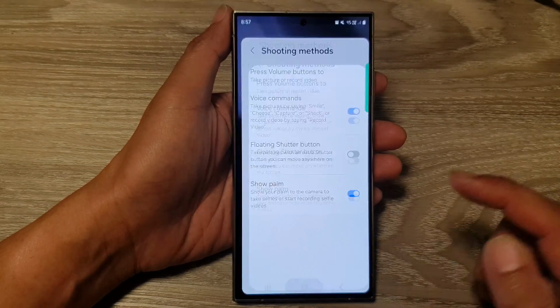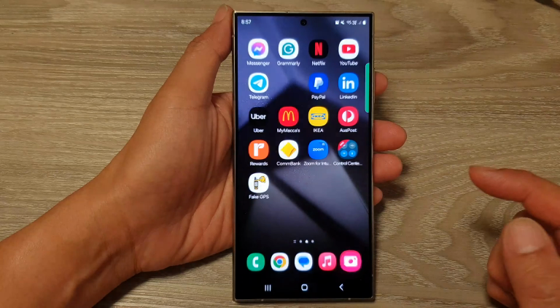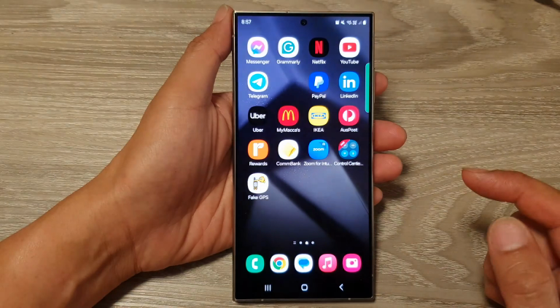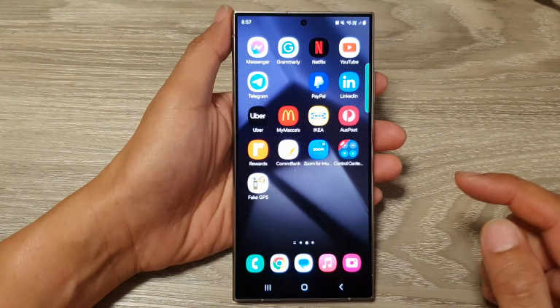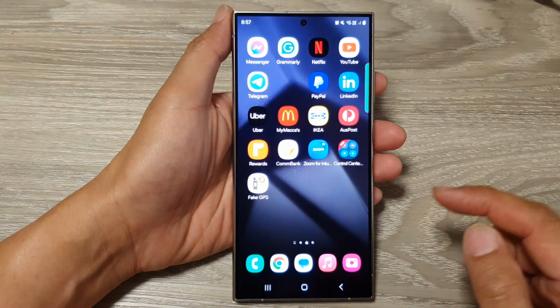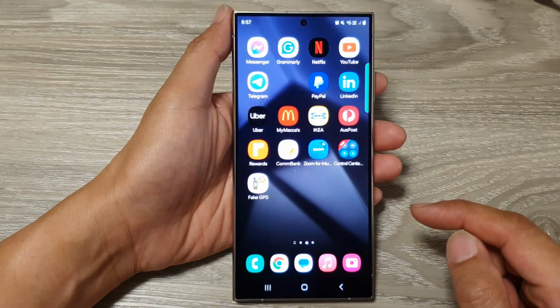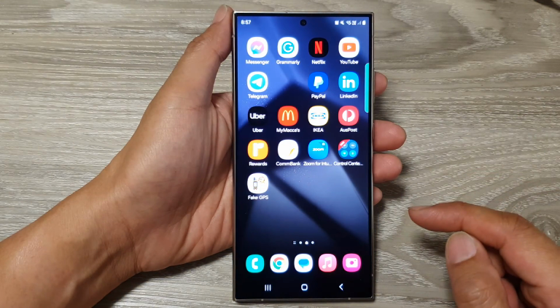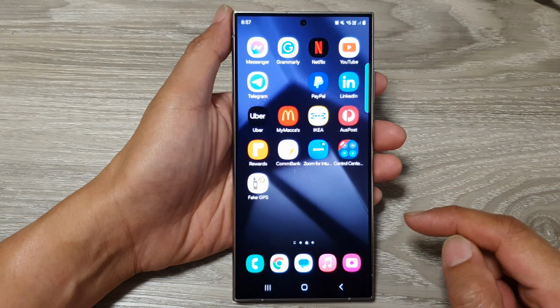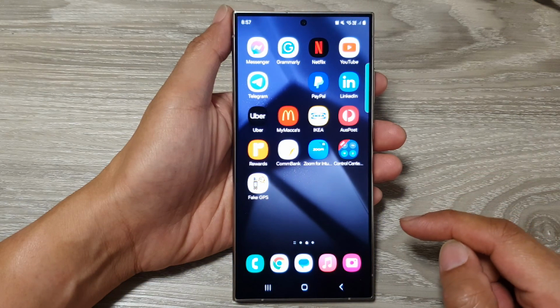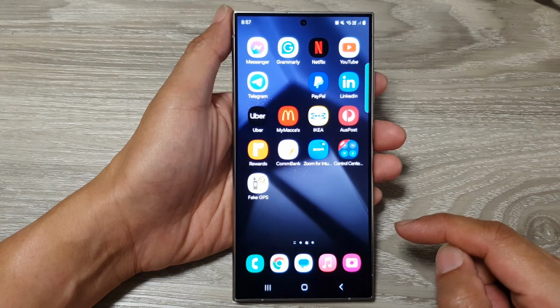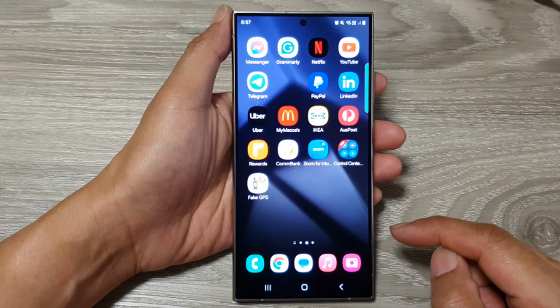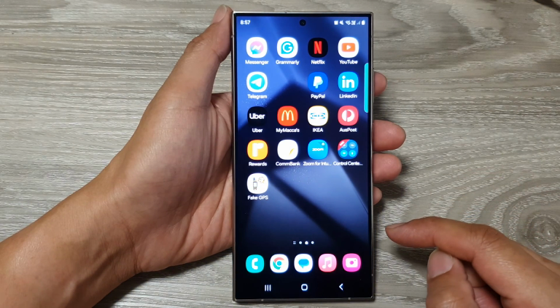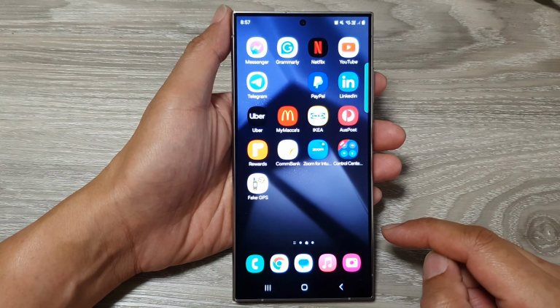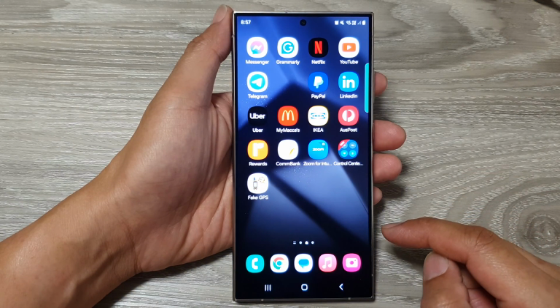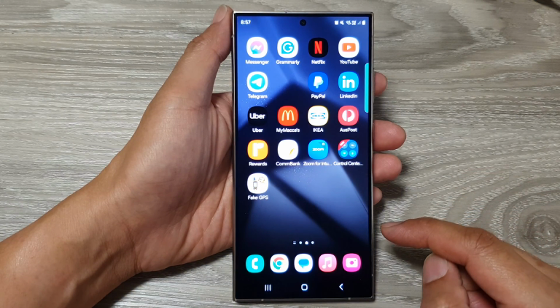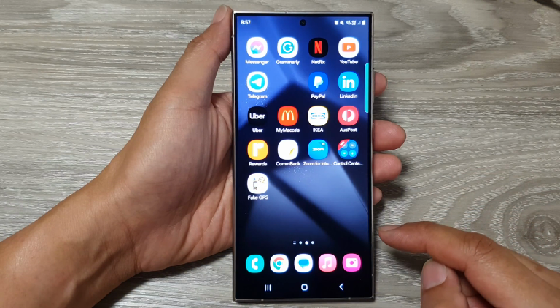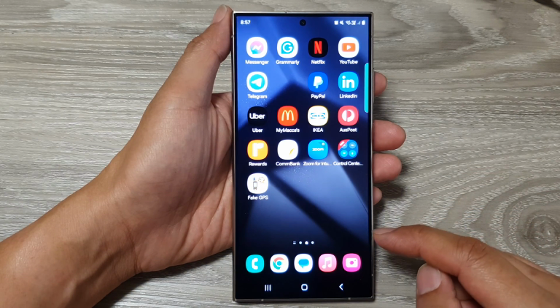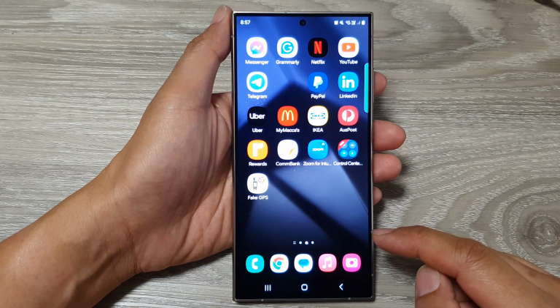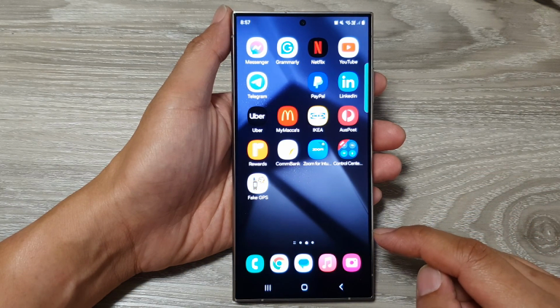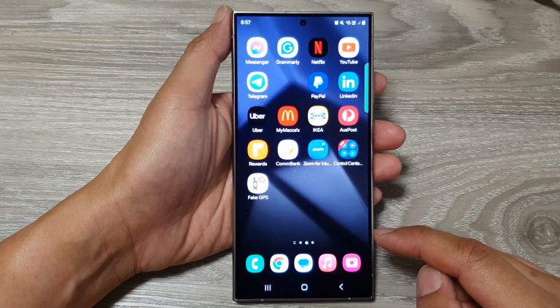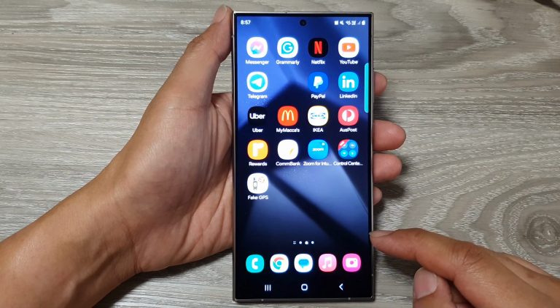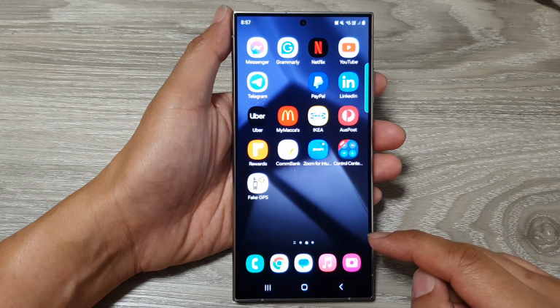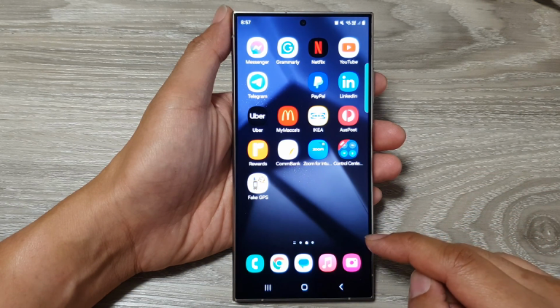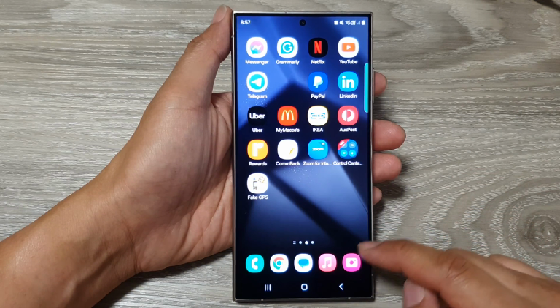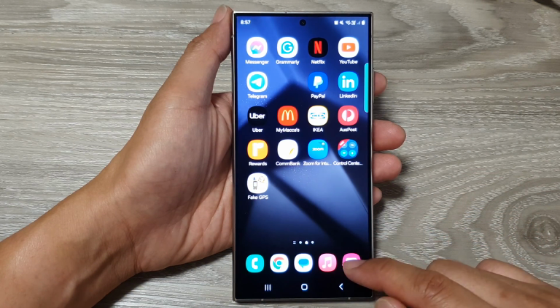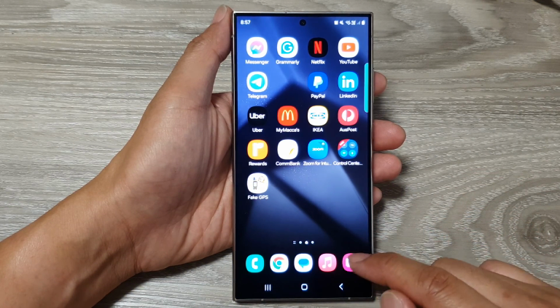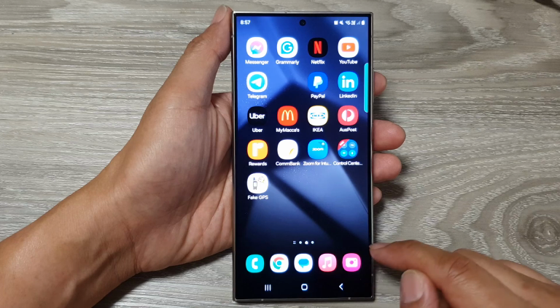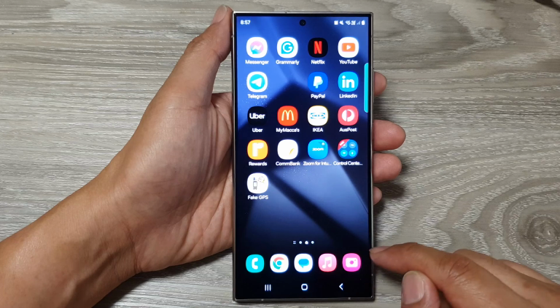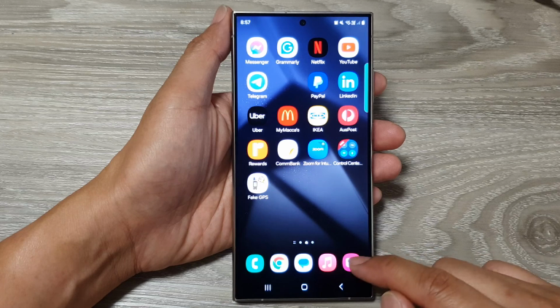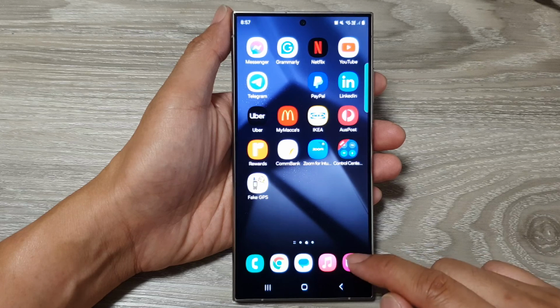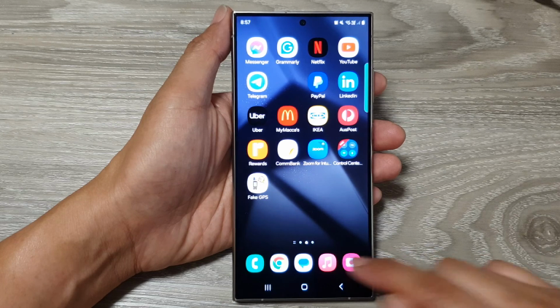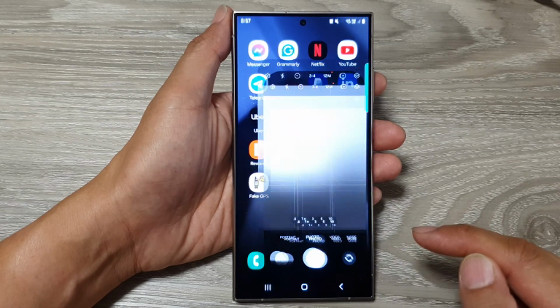First, tap on the home button to go back to the home screen. From the home screen, open up the camera app.